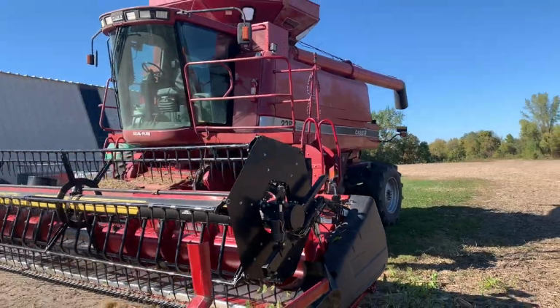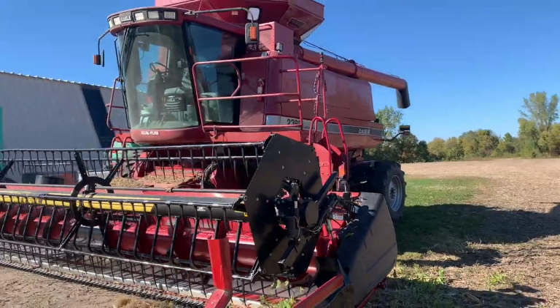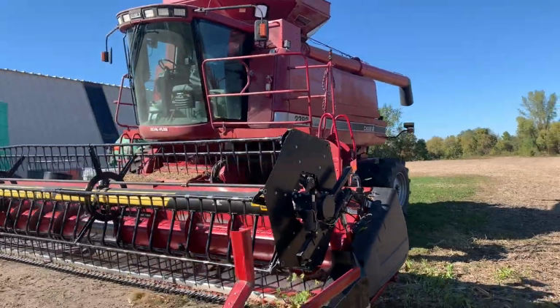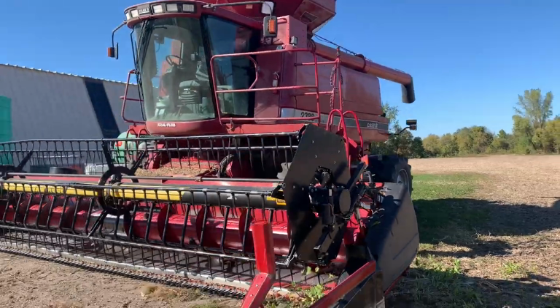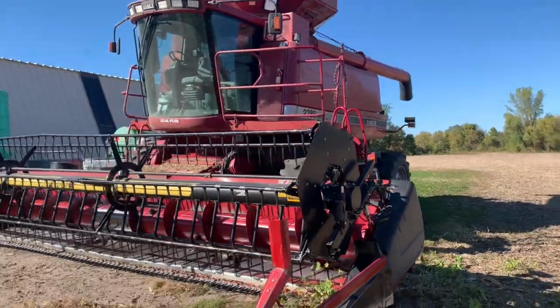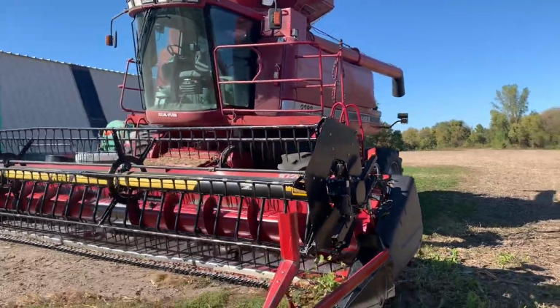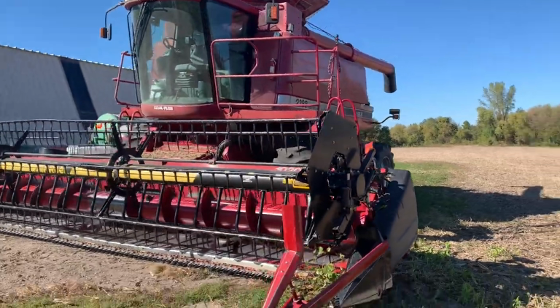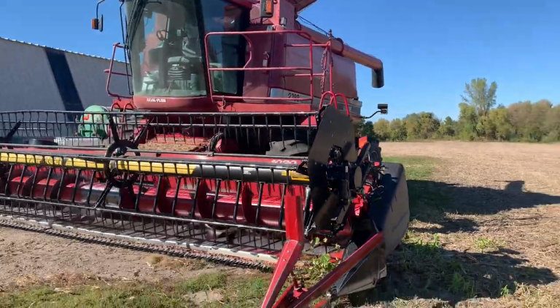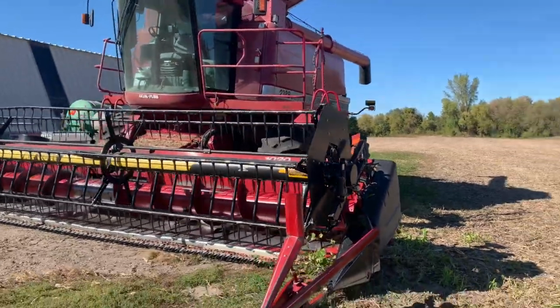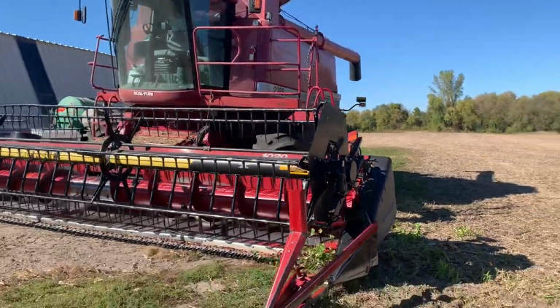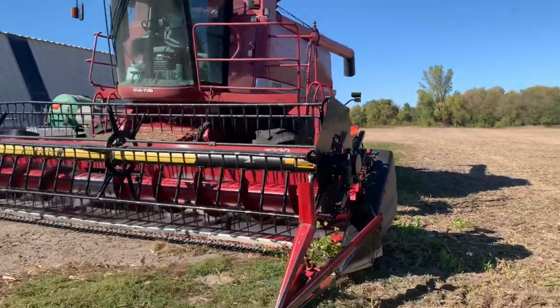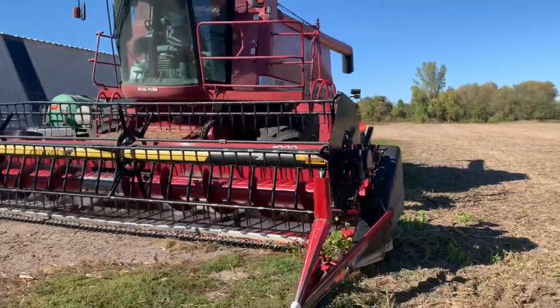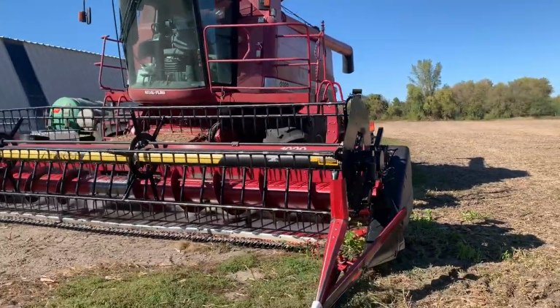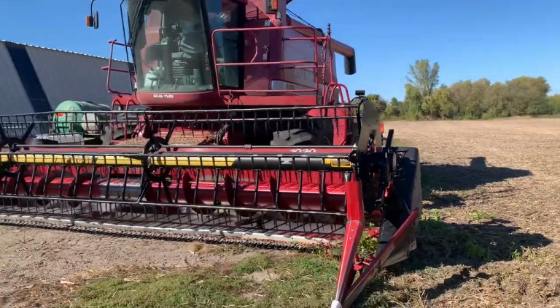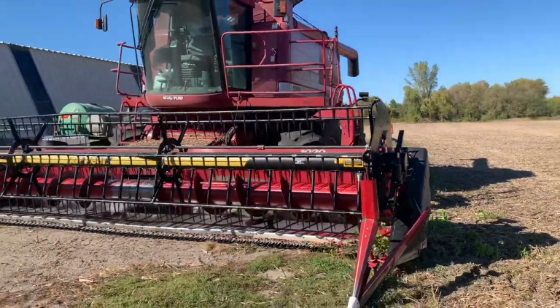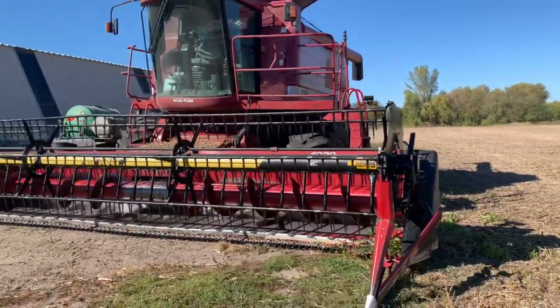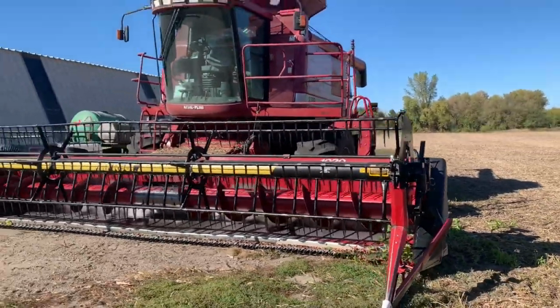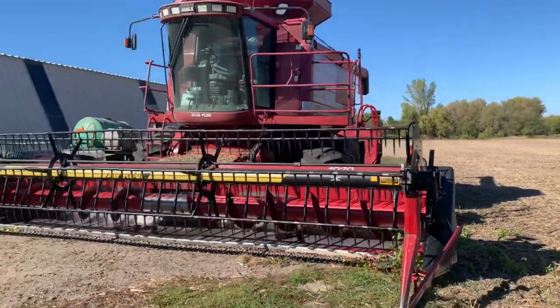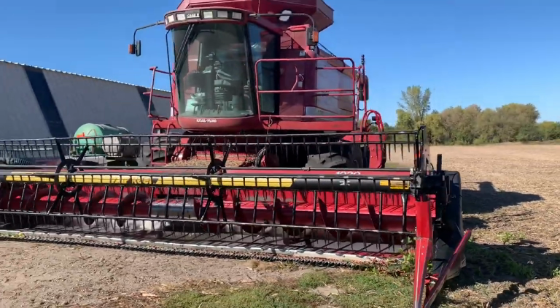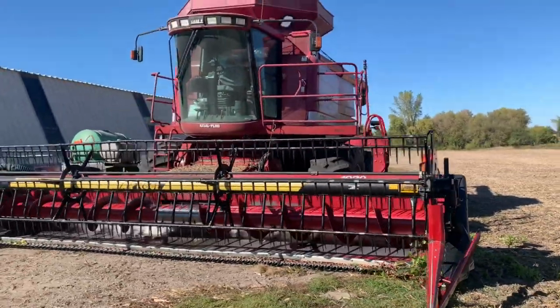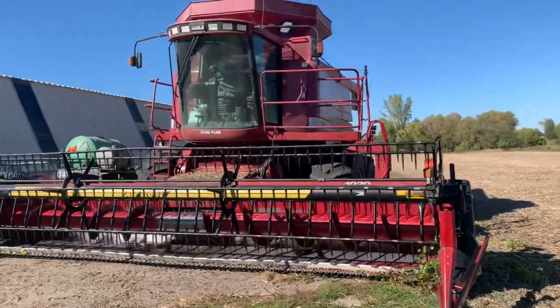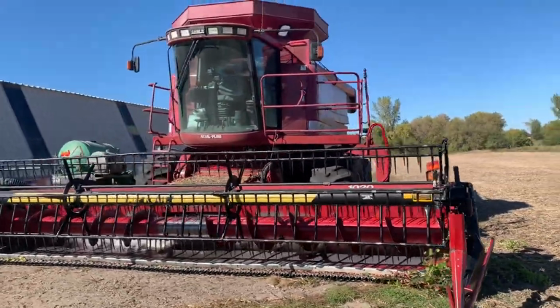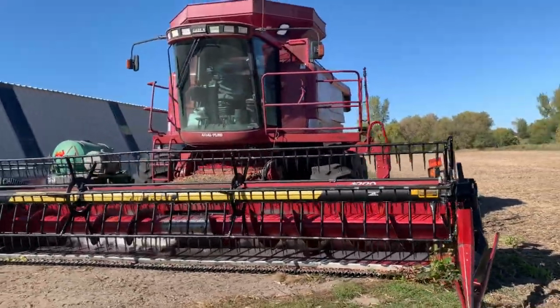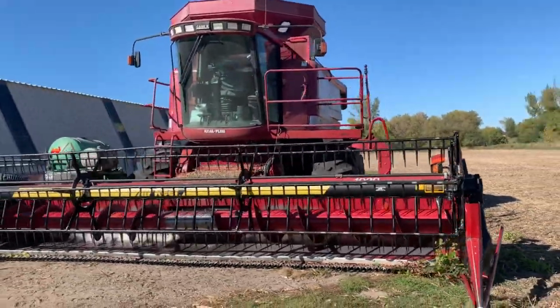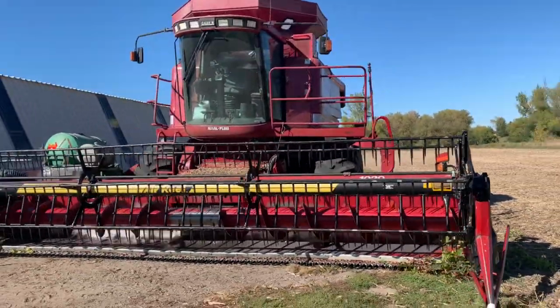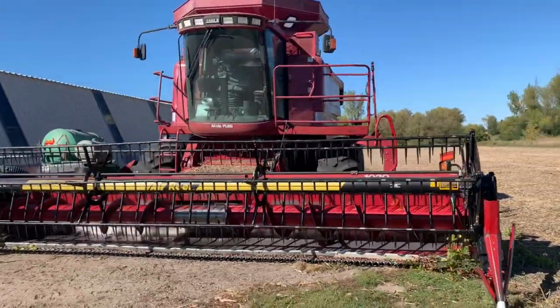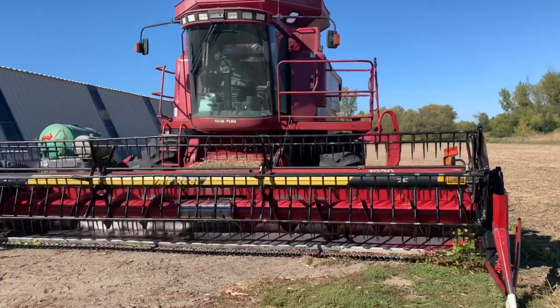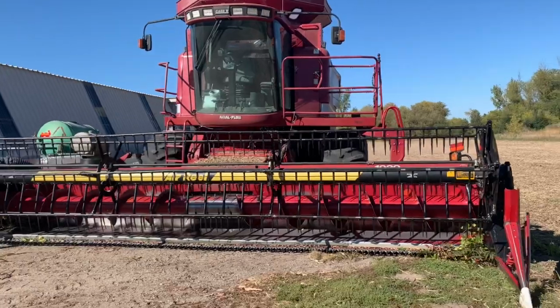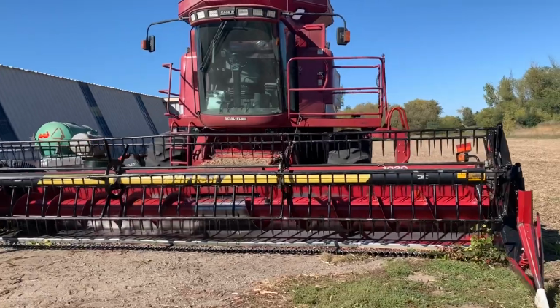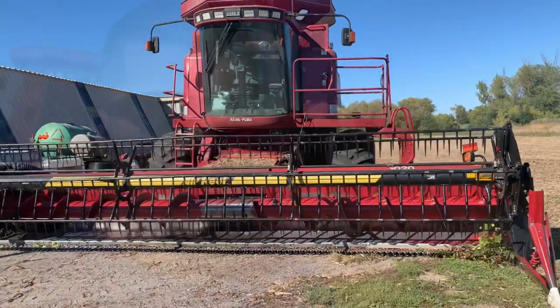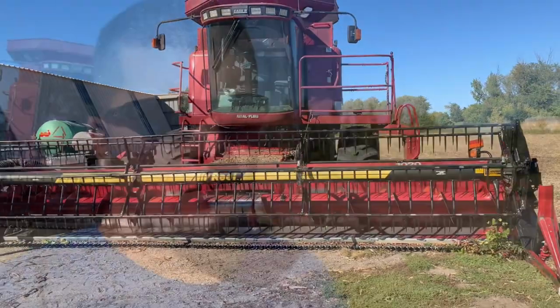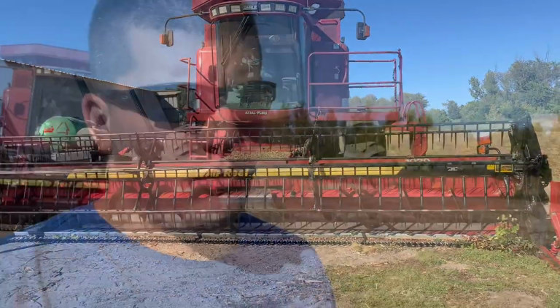We probably just picked about 15 acres of beans. Kind of getting in the groove of it.